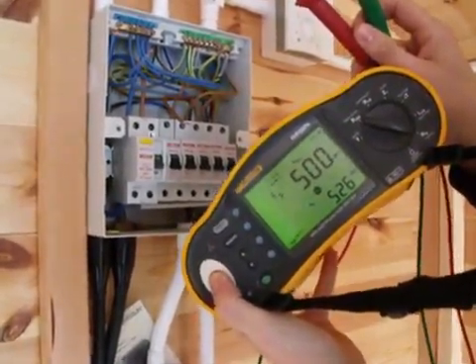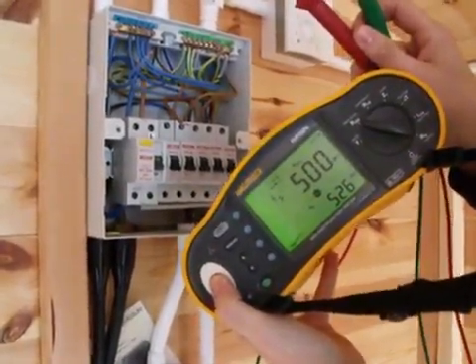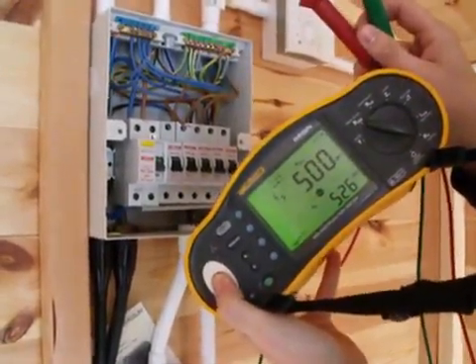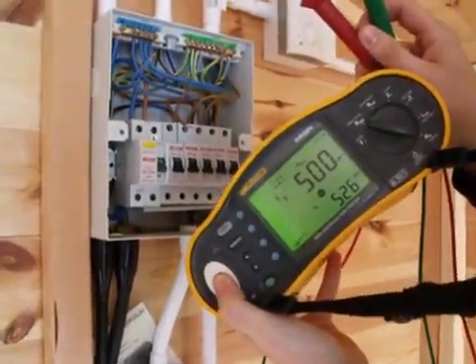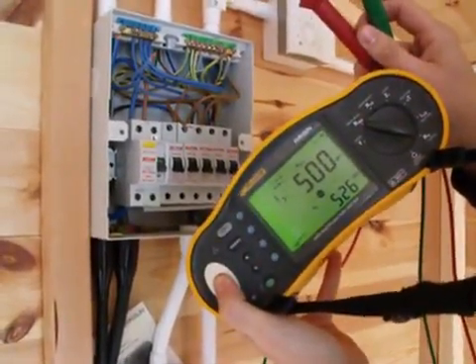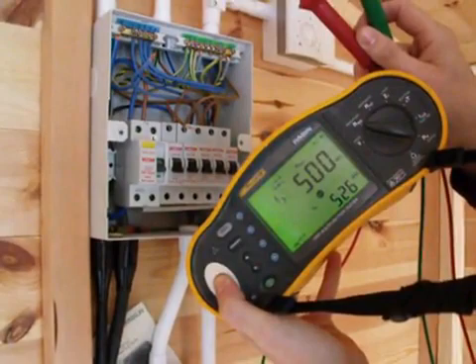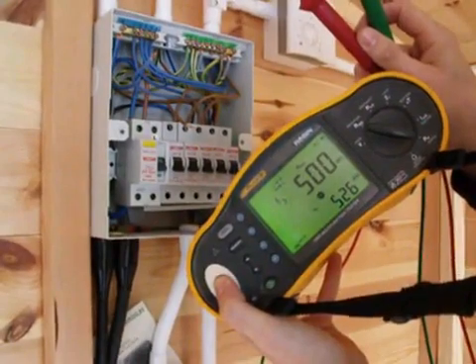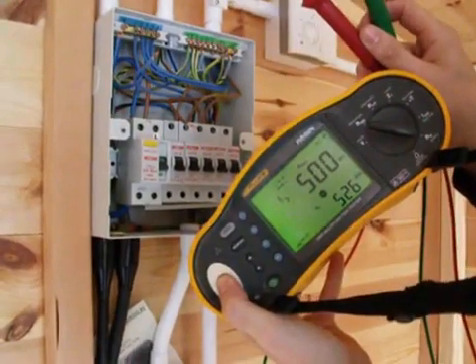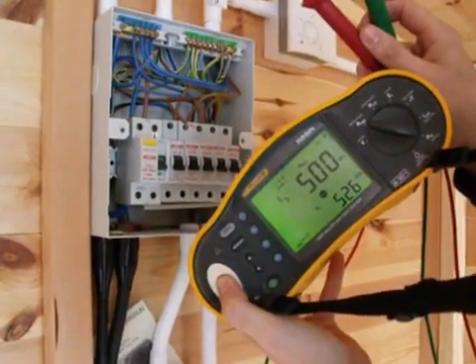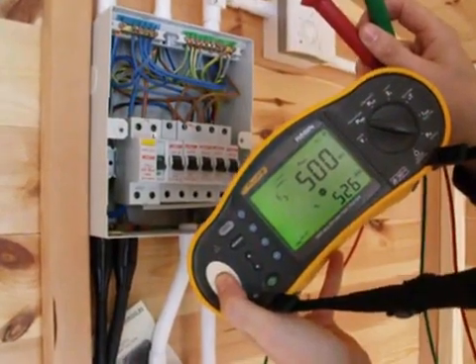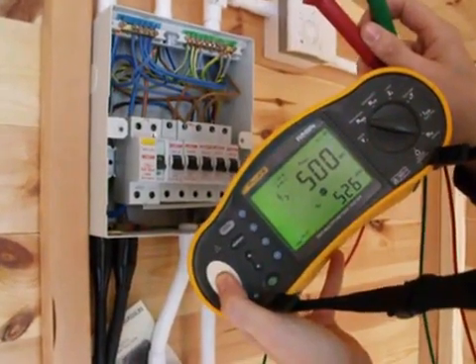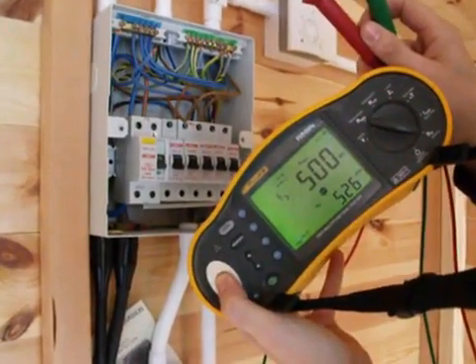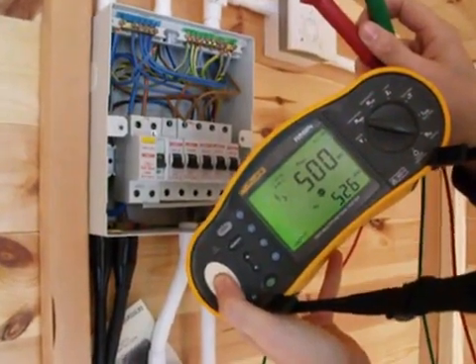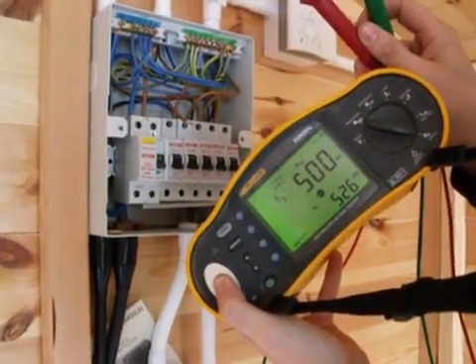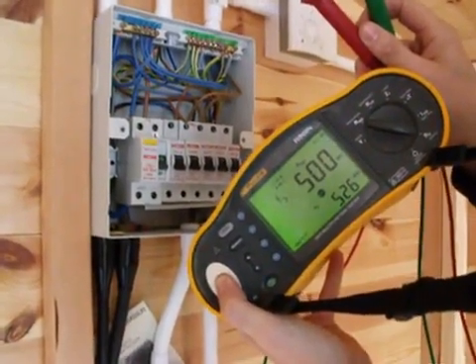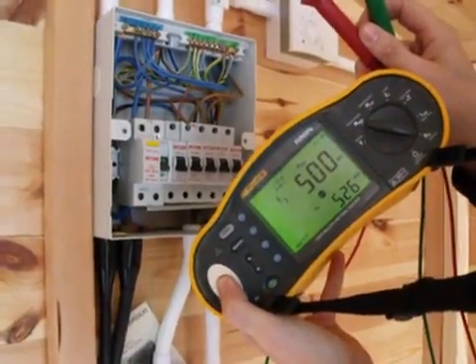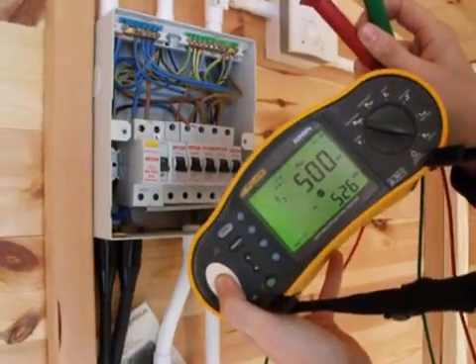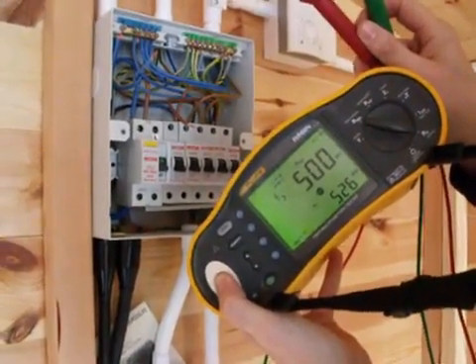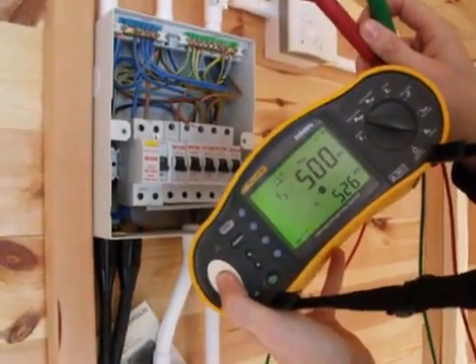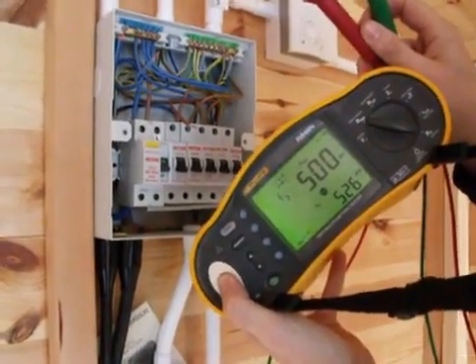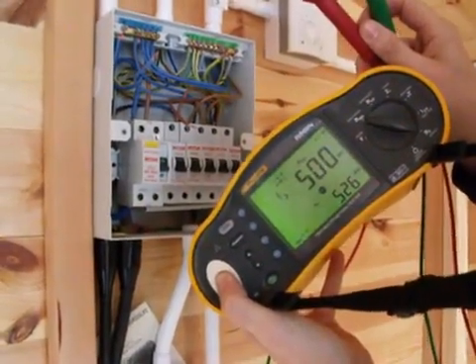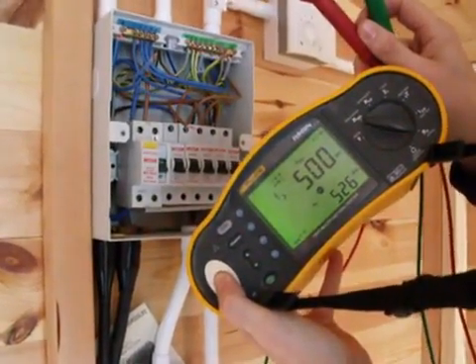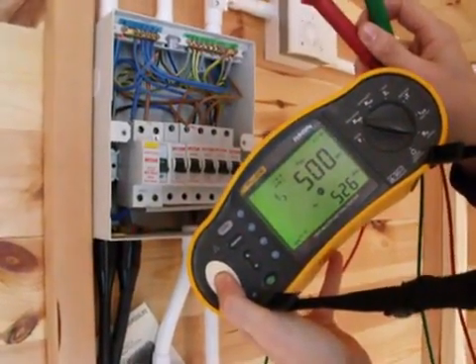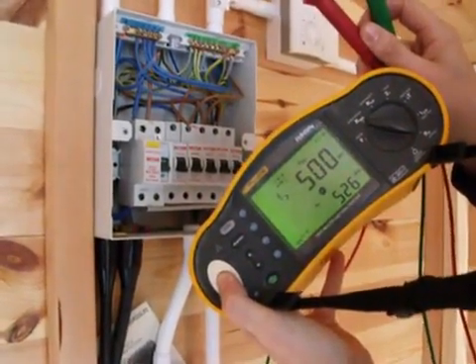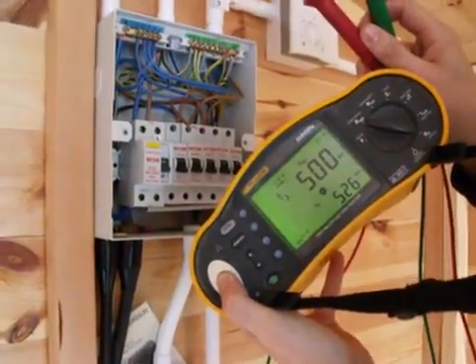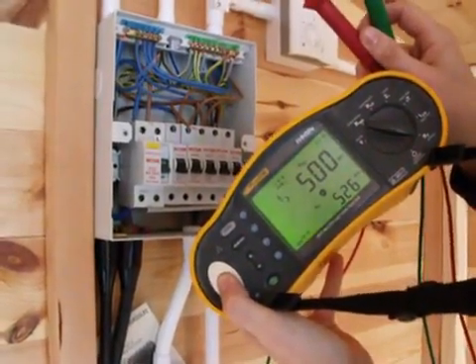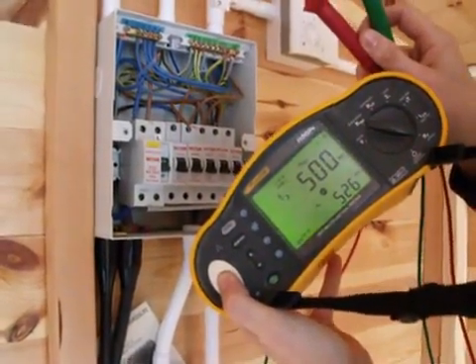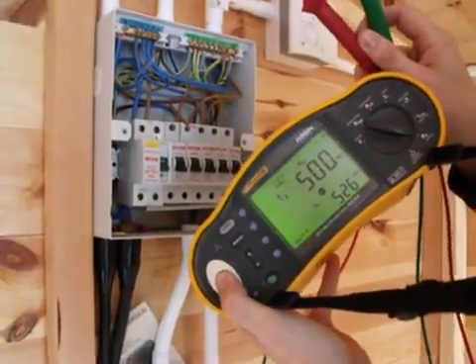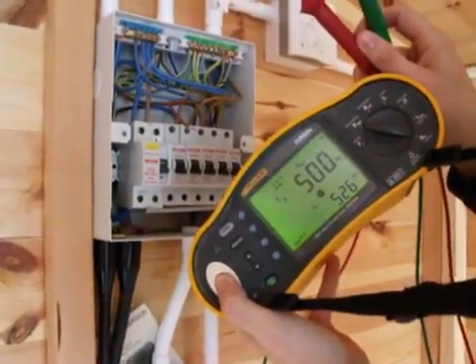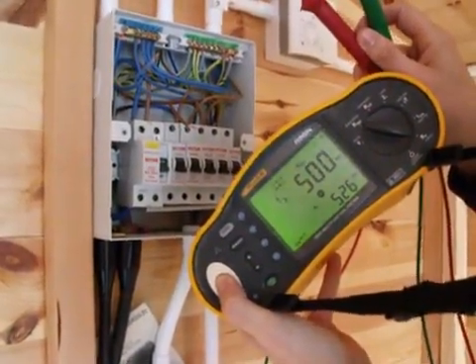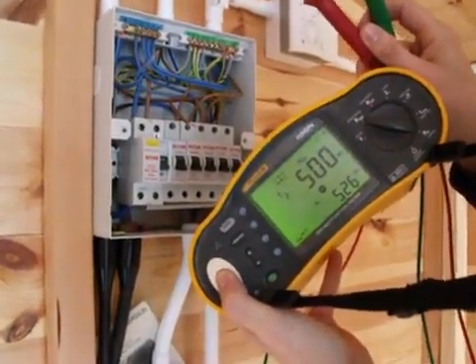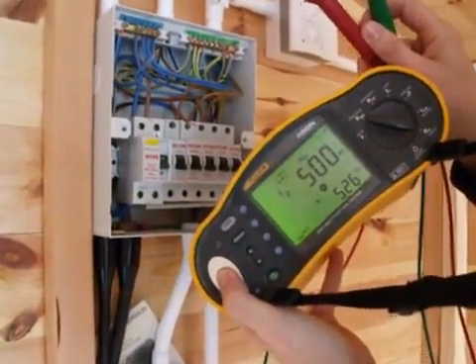You can see in the bottom right-hand corner — that's the current test voltage: 526 volts DC.